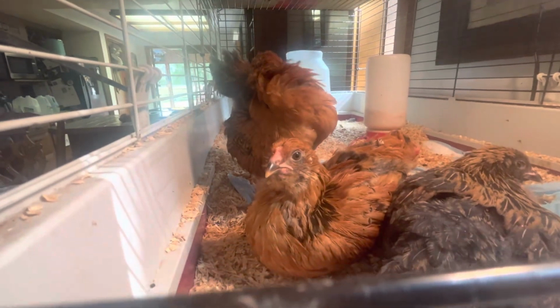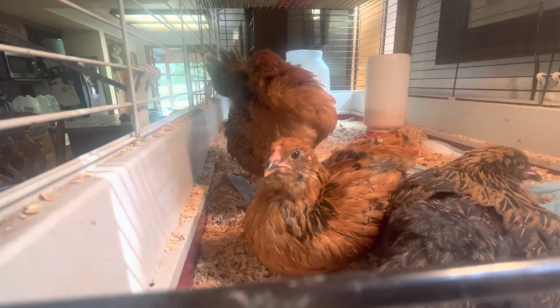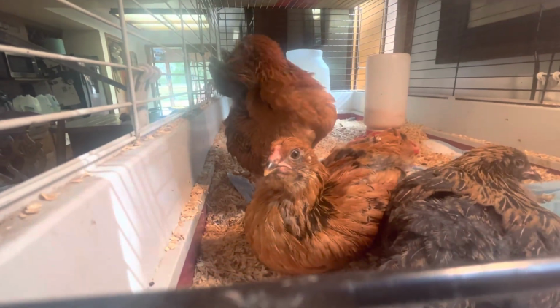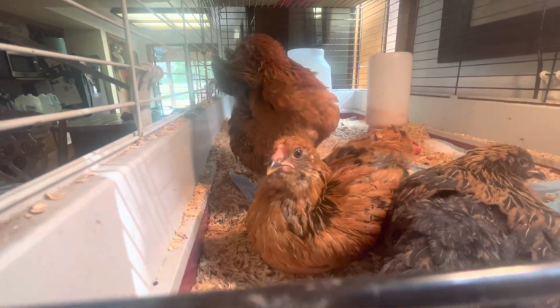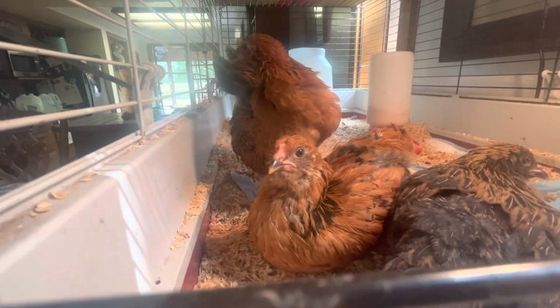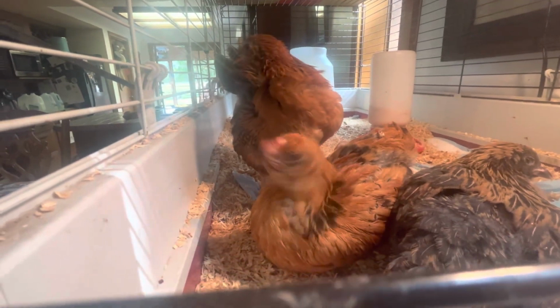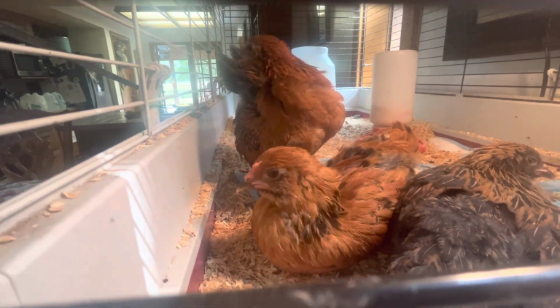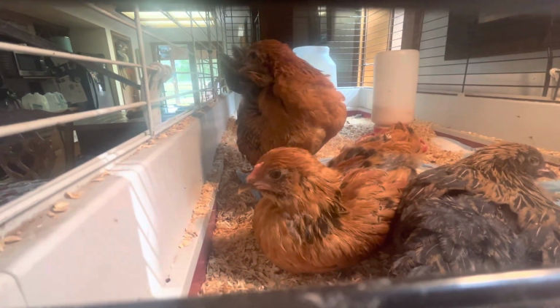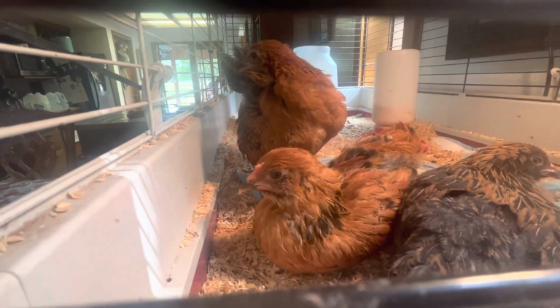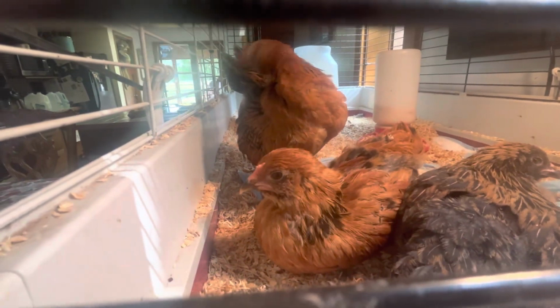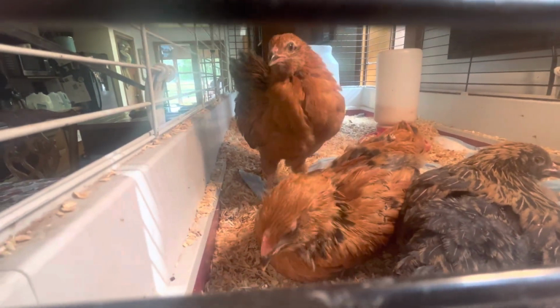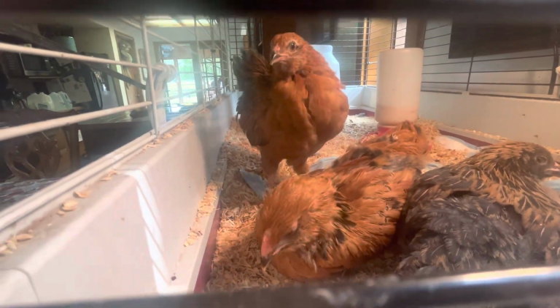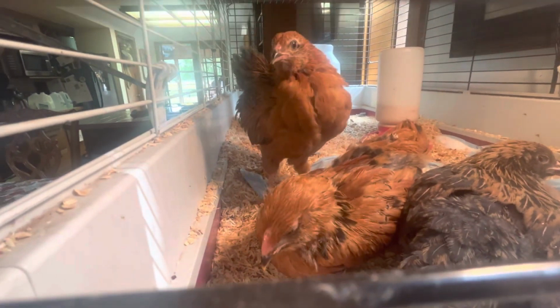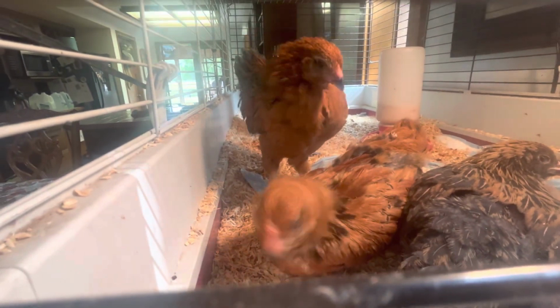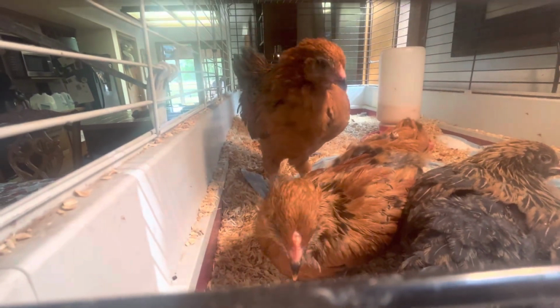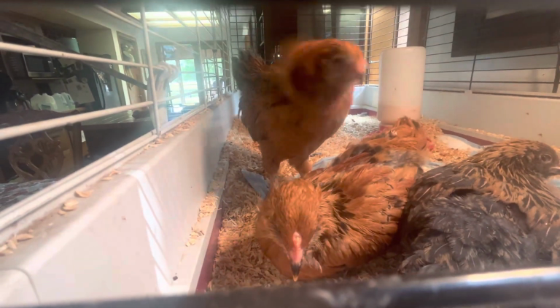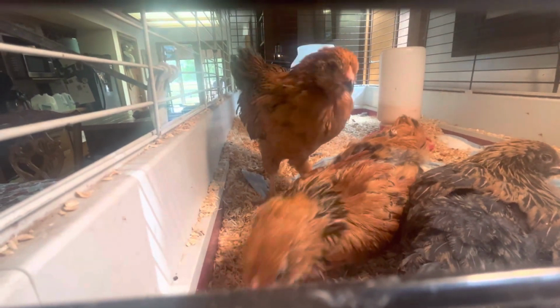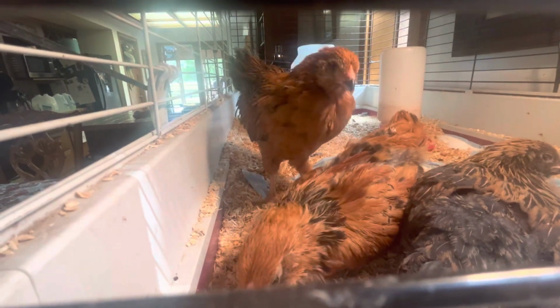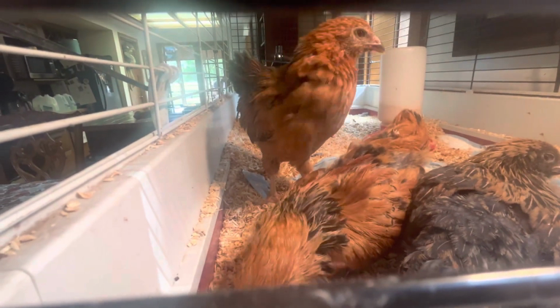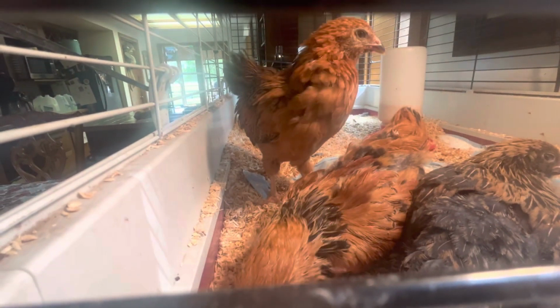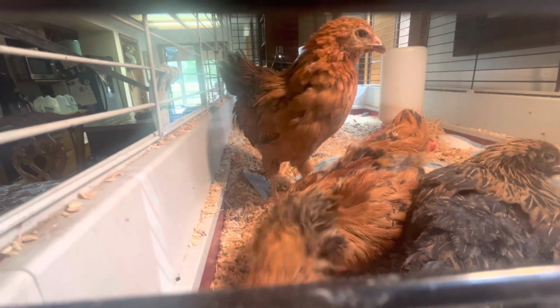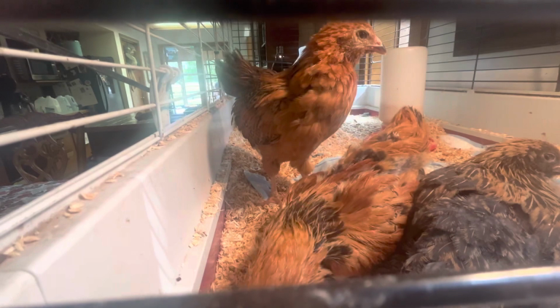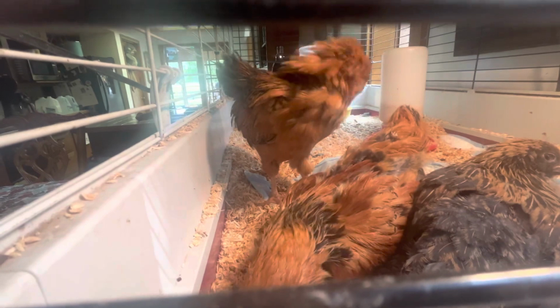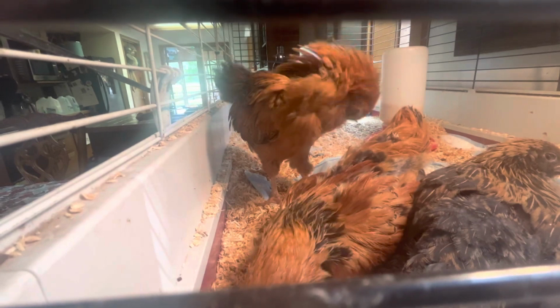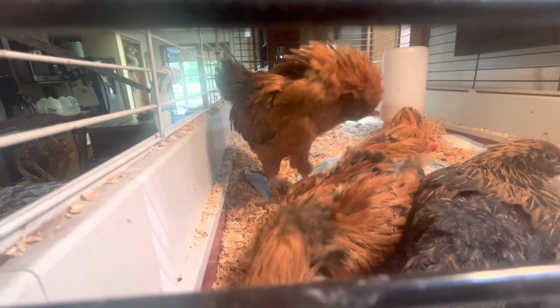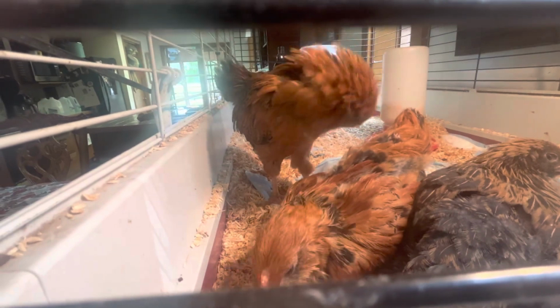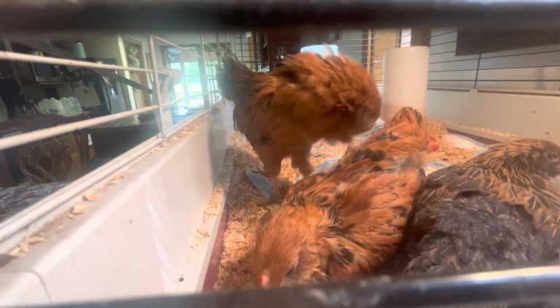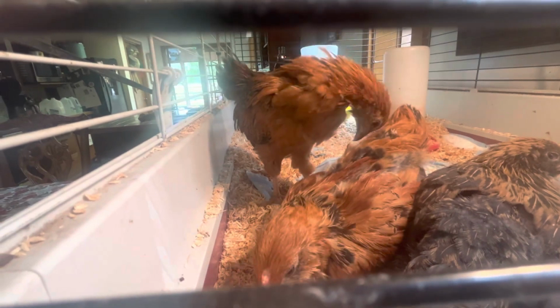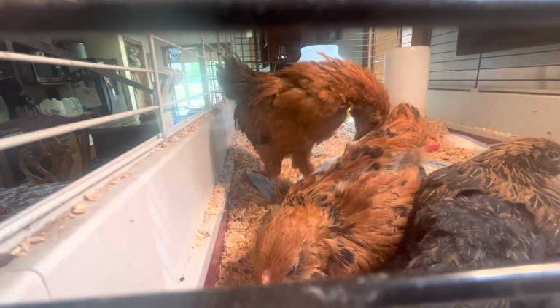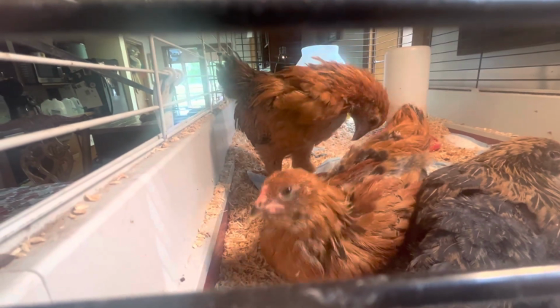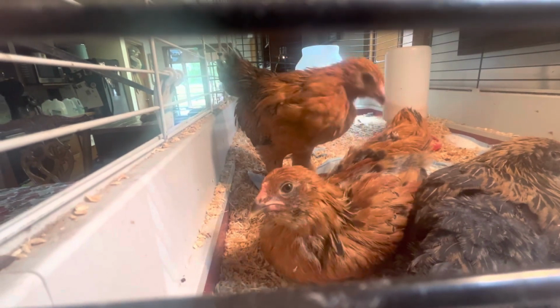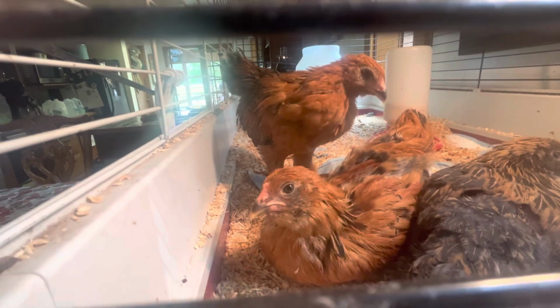Good morning, babies. What are my babies doing? Shaking those feathers, cleaning.